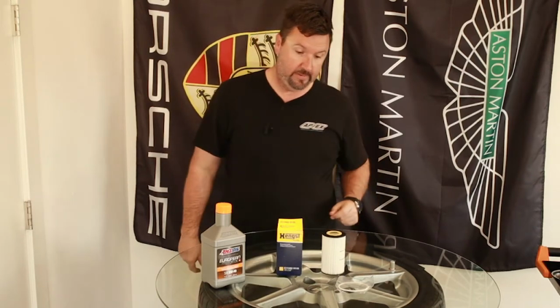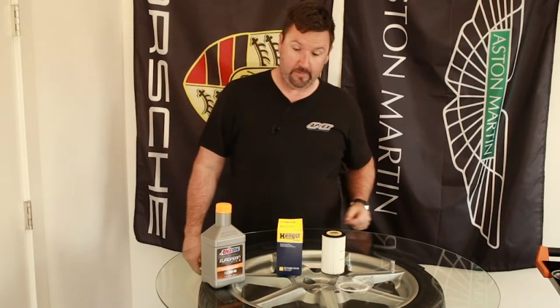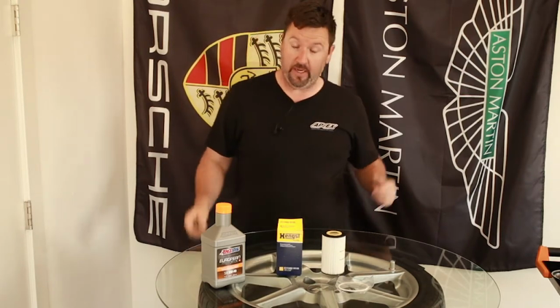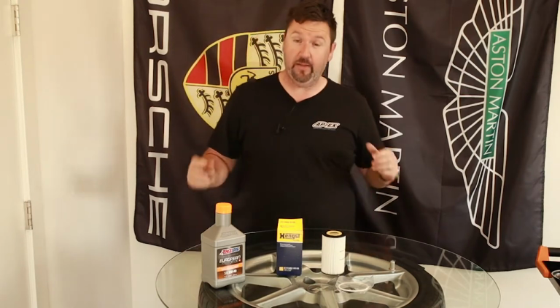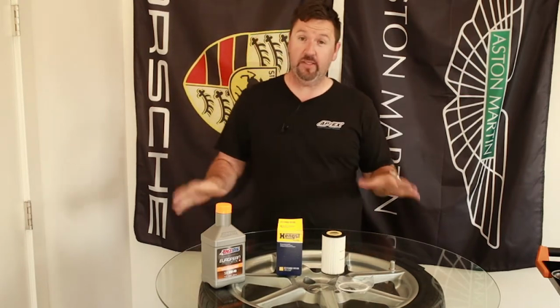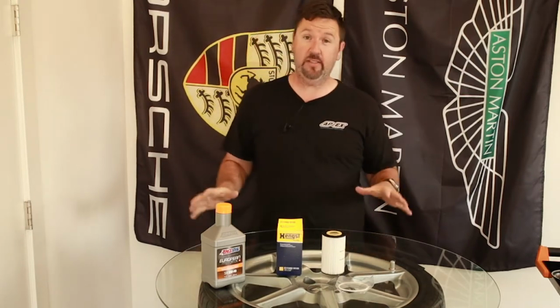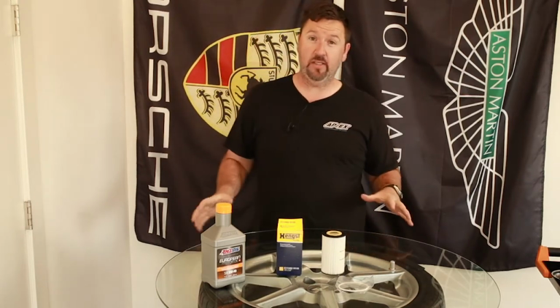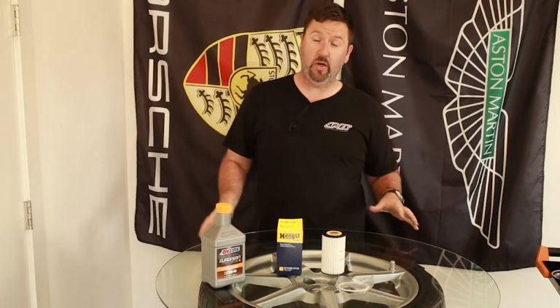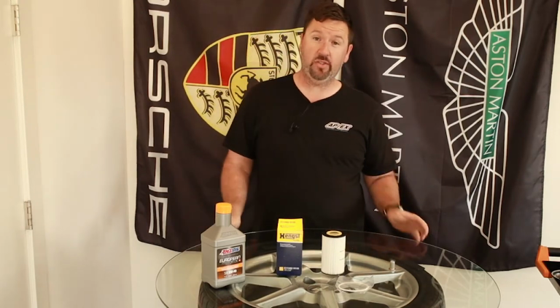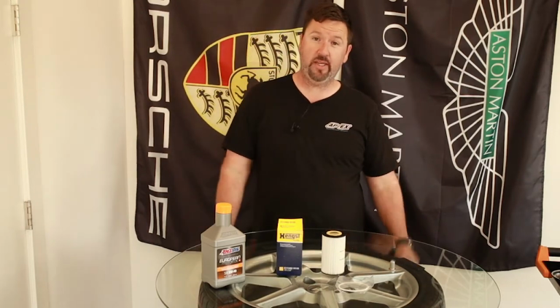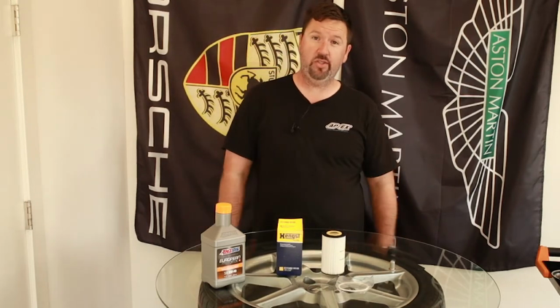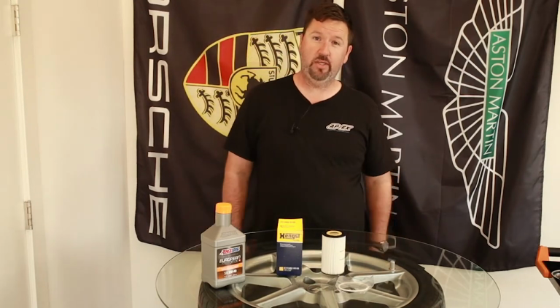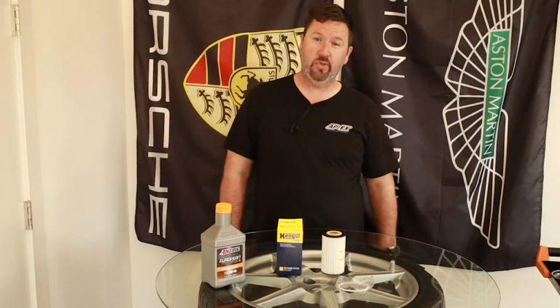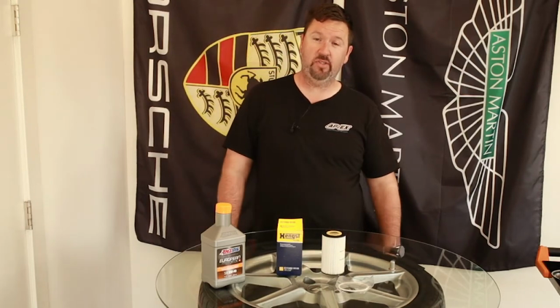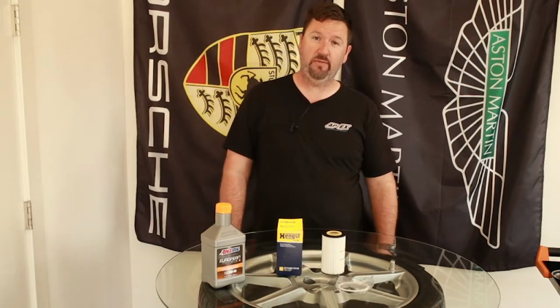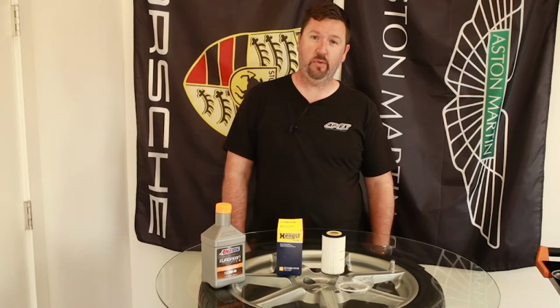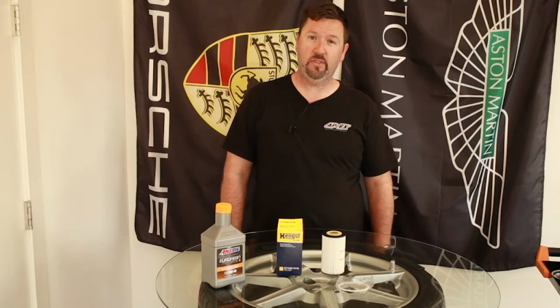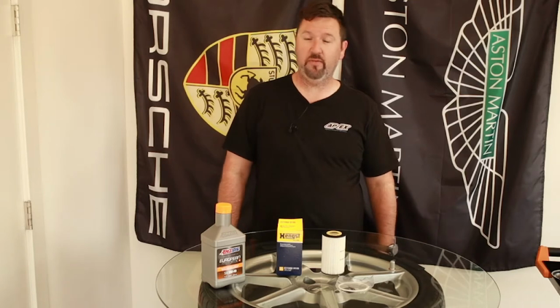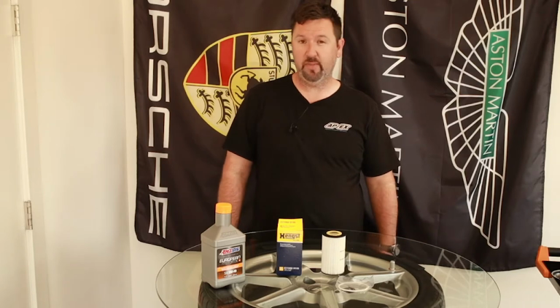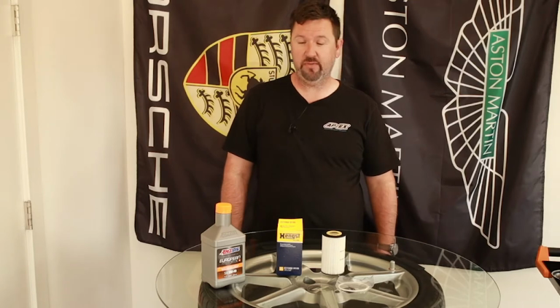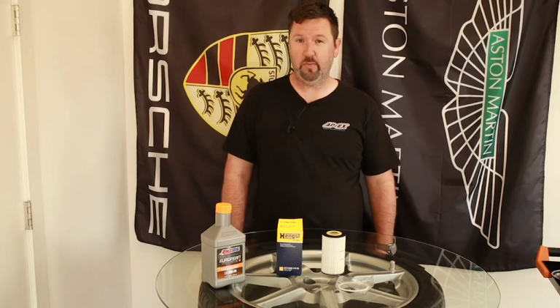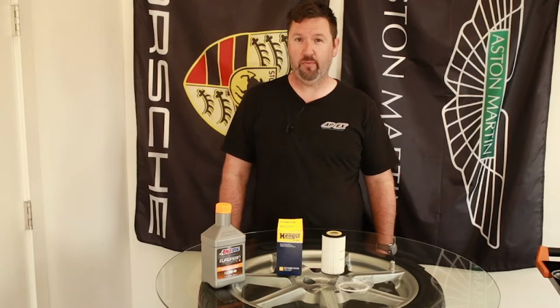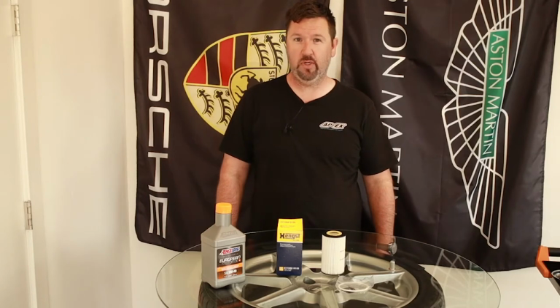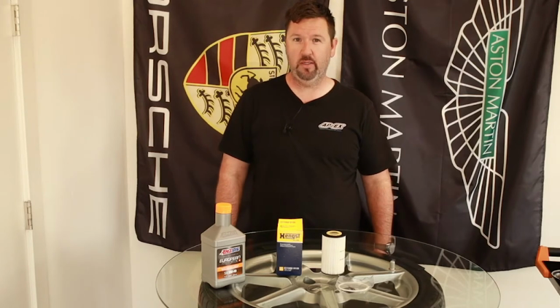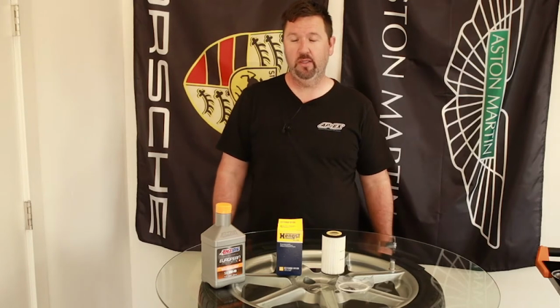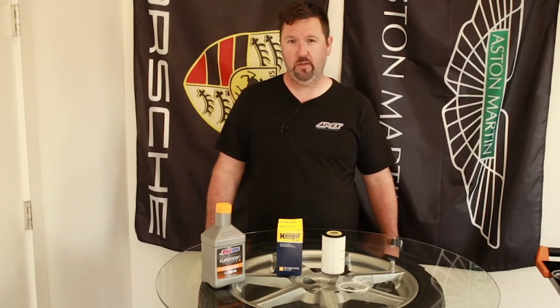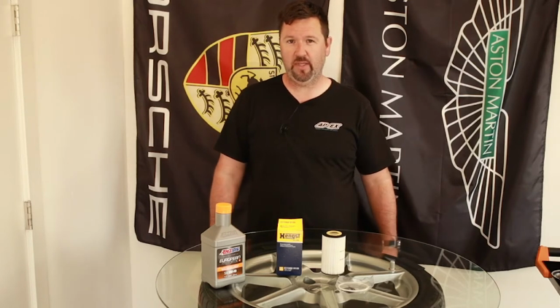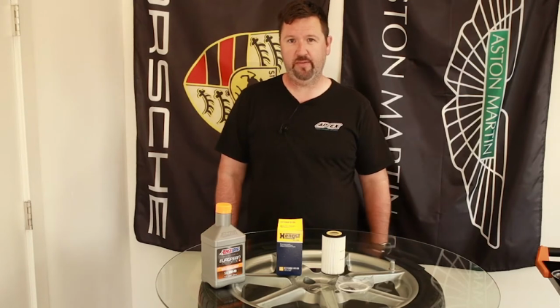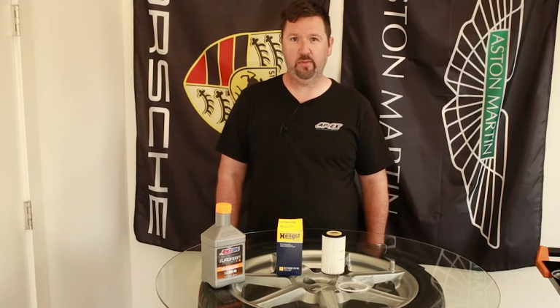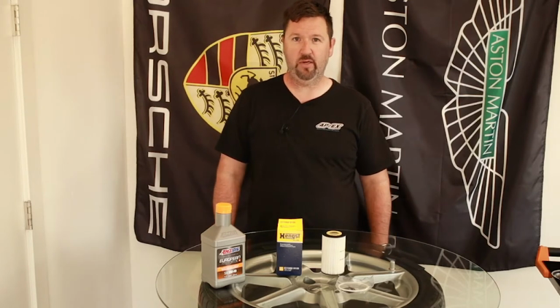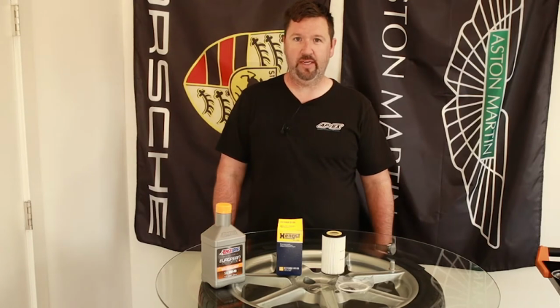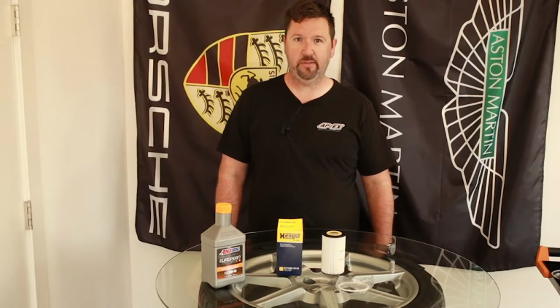So yeah, this is the oil change — pretty straightforward stuff. You may have seen it before, but hopefully I can give you some better angles.